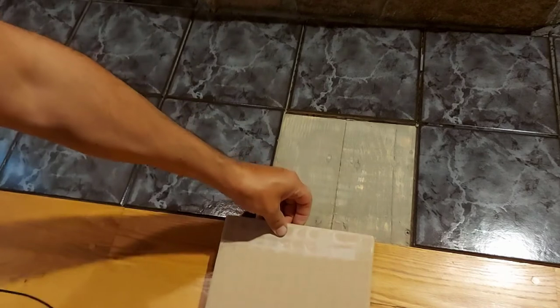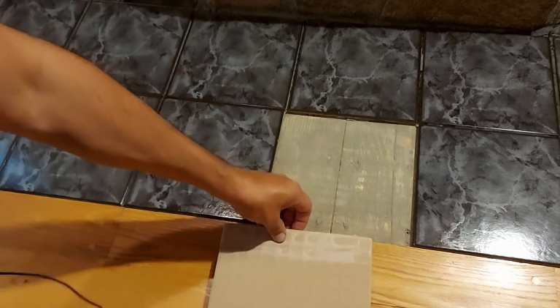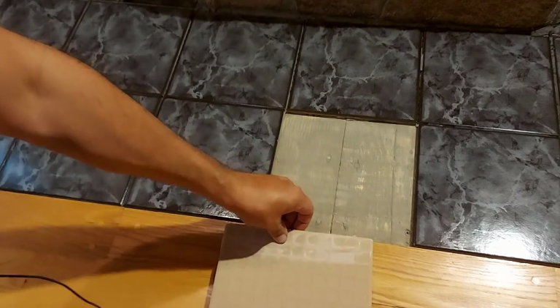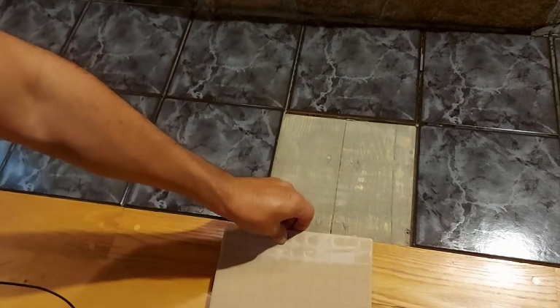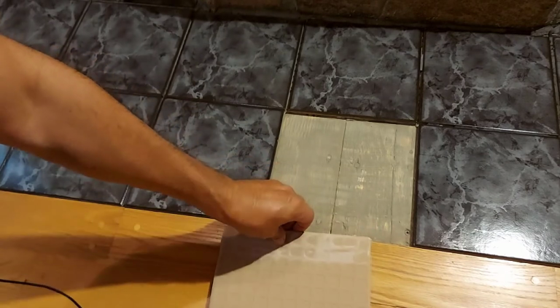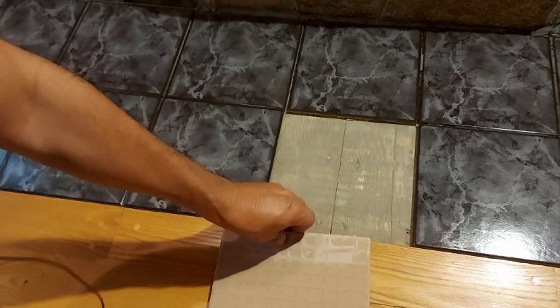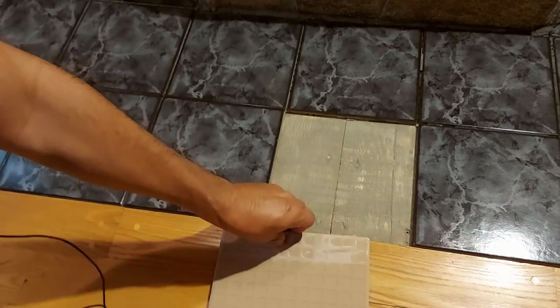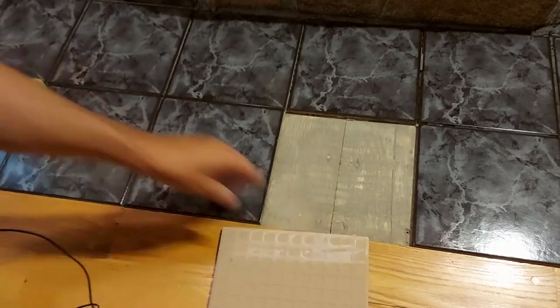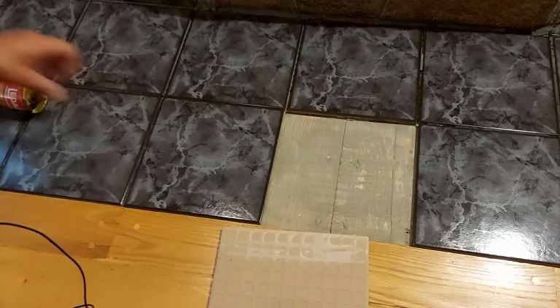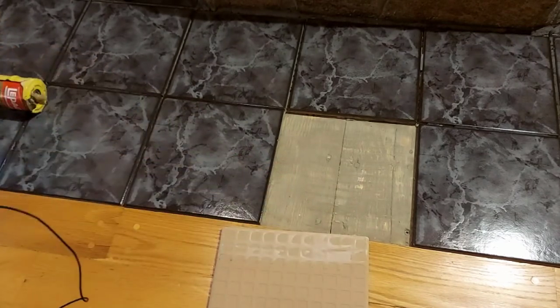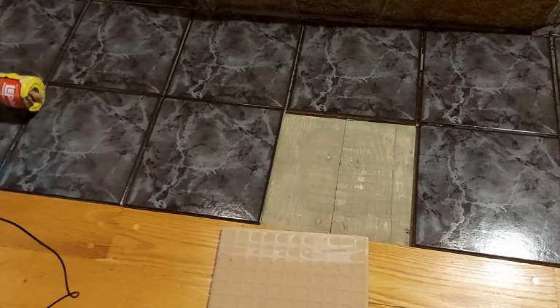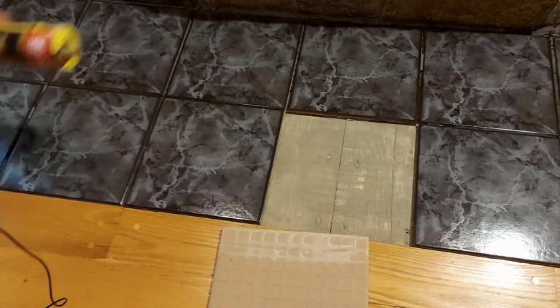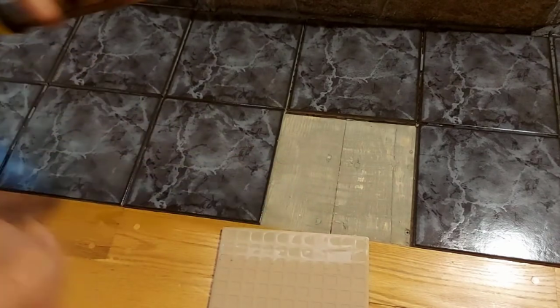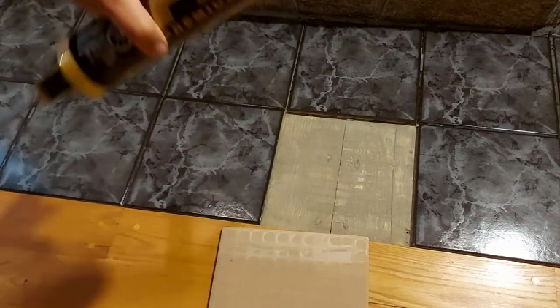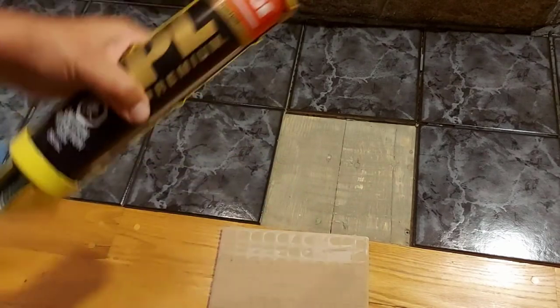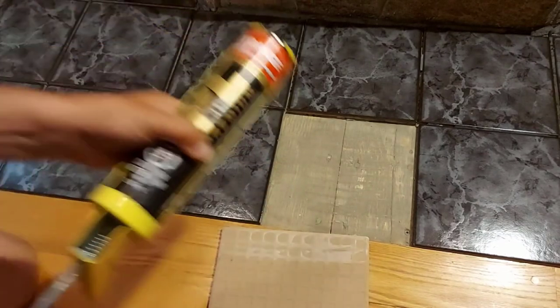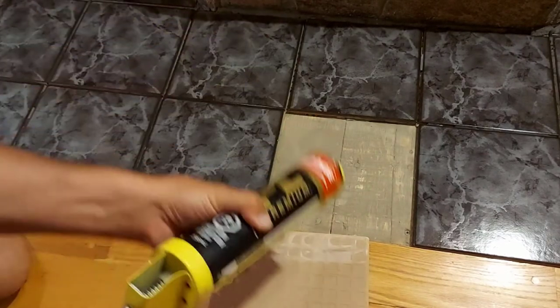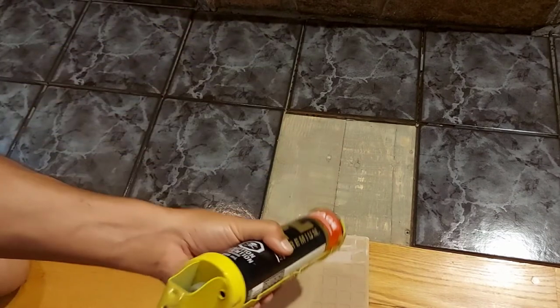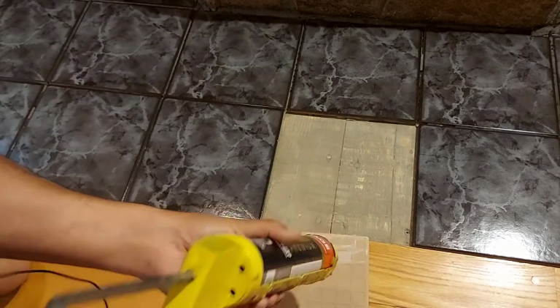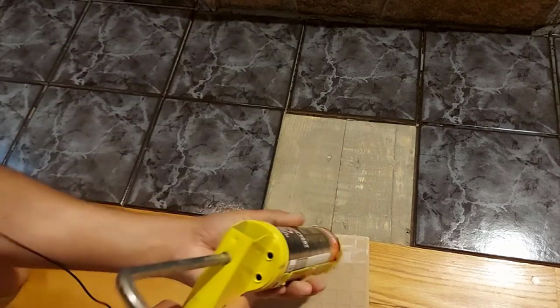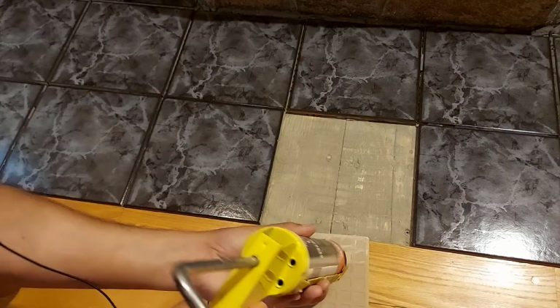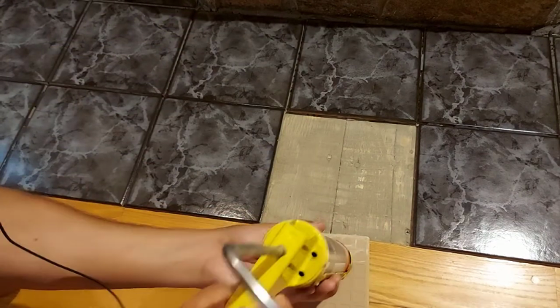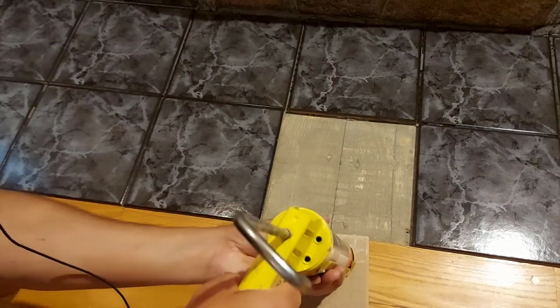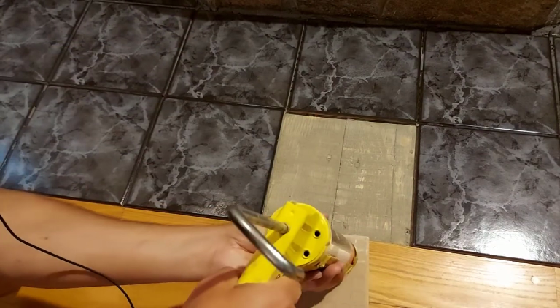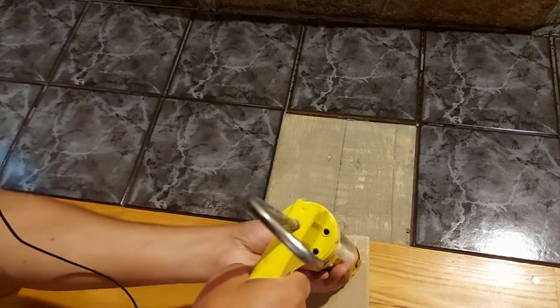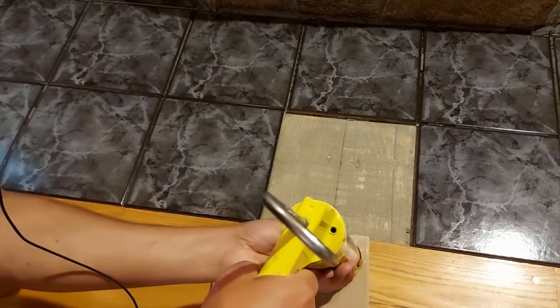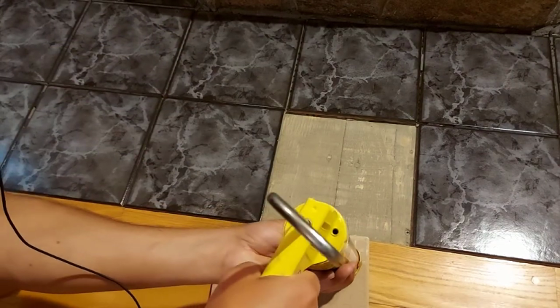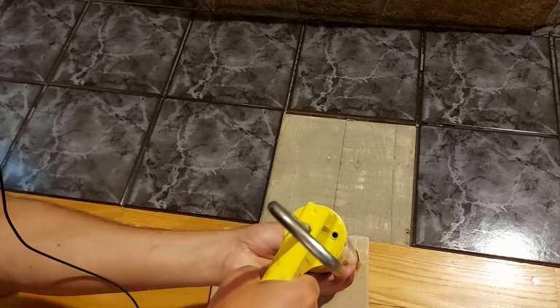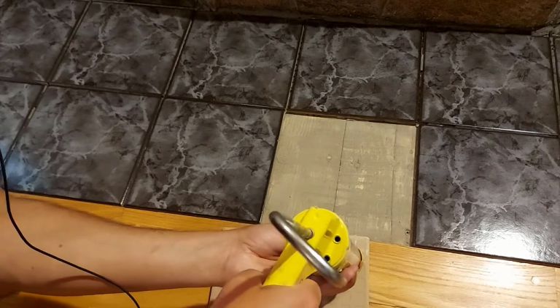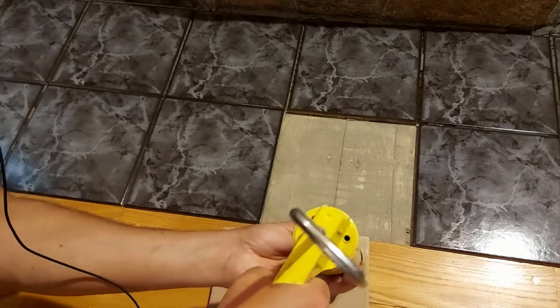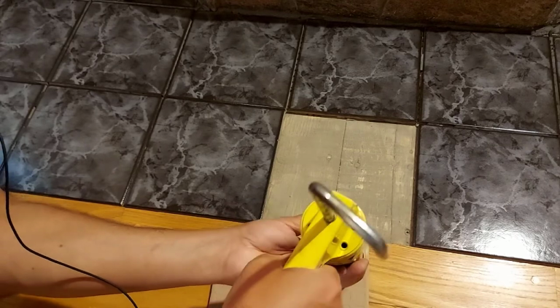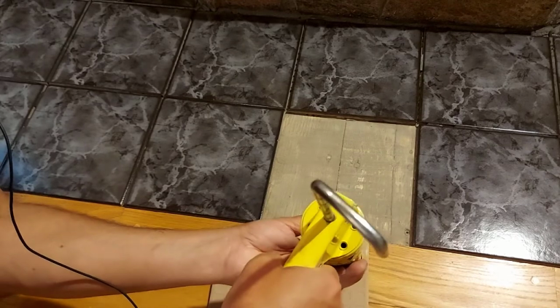Now we're going to put some adhesive on this one and get it ready. We're just going to put this one in the four corners.